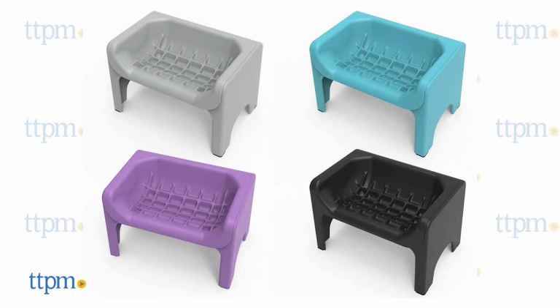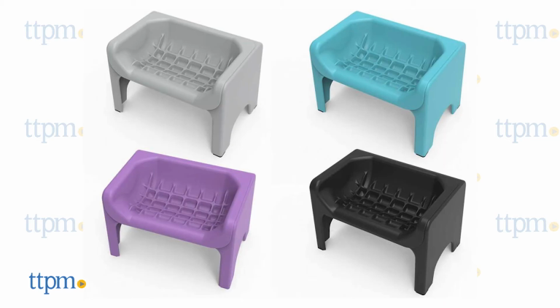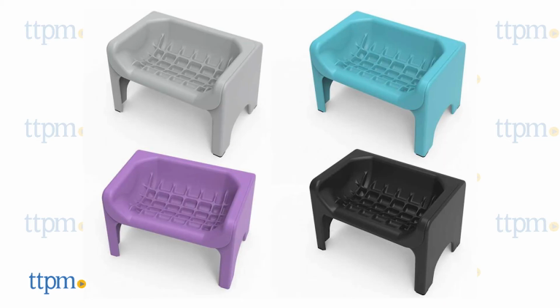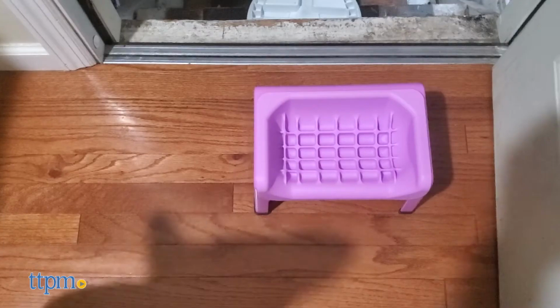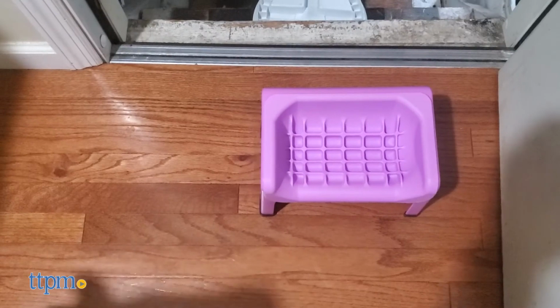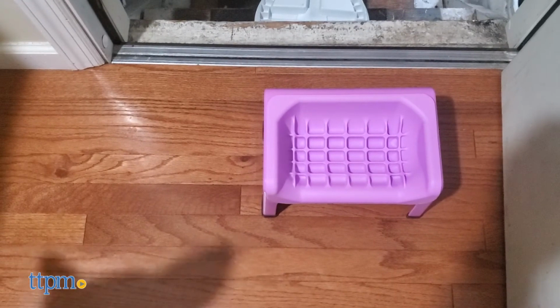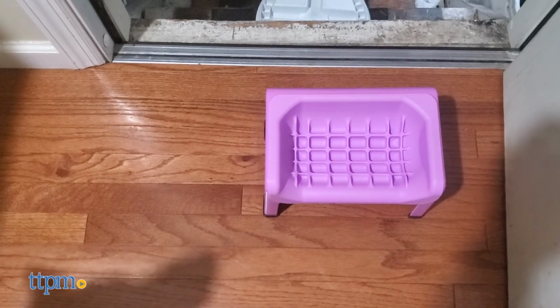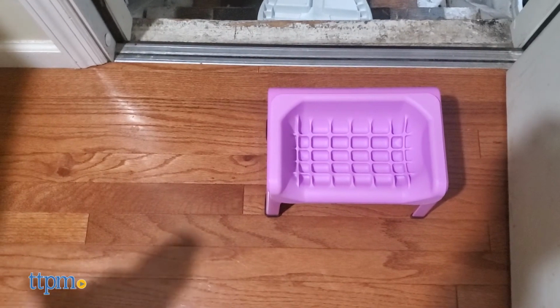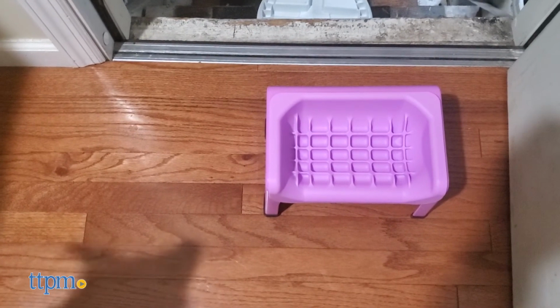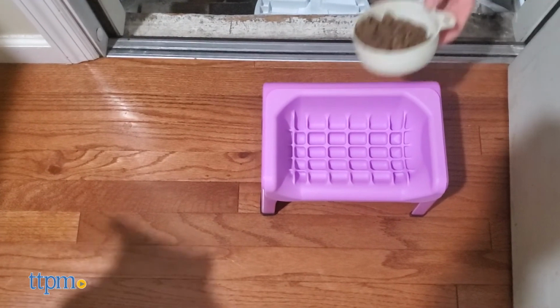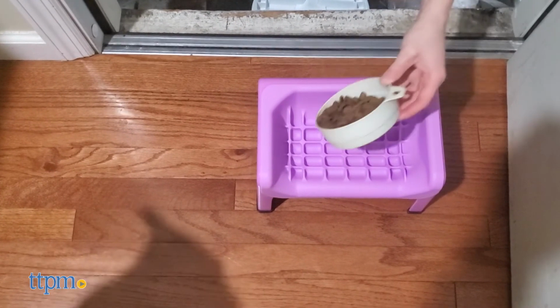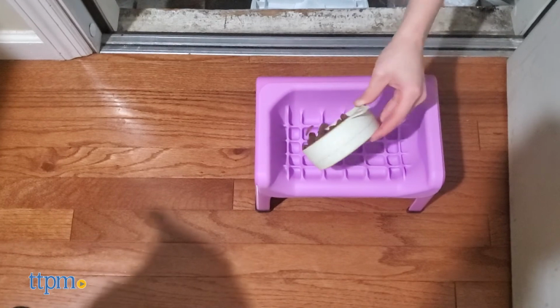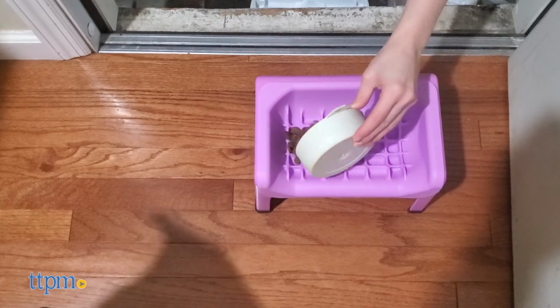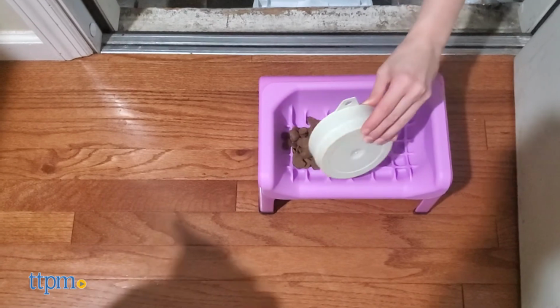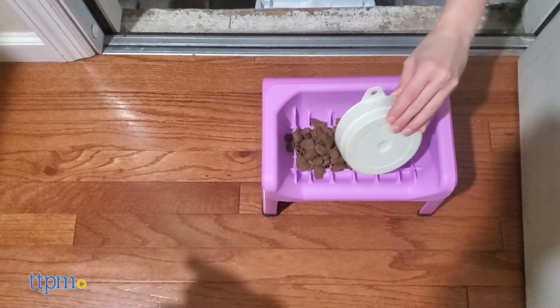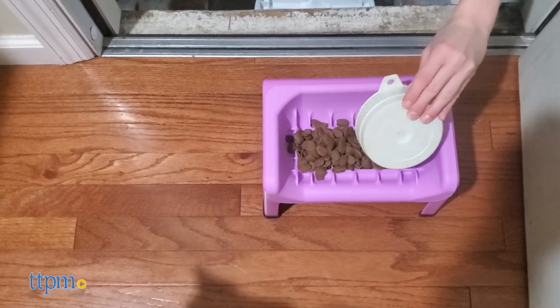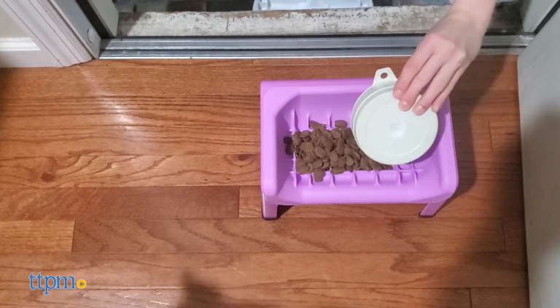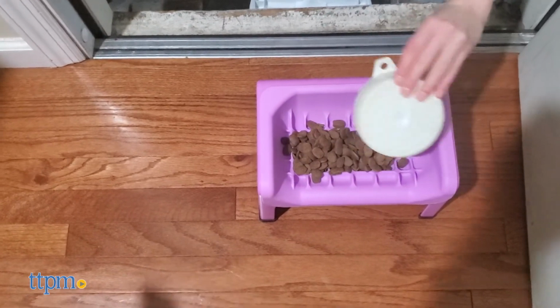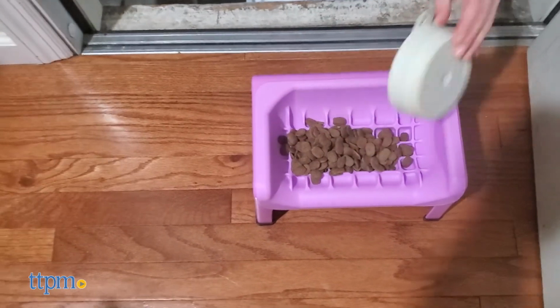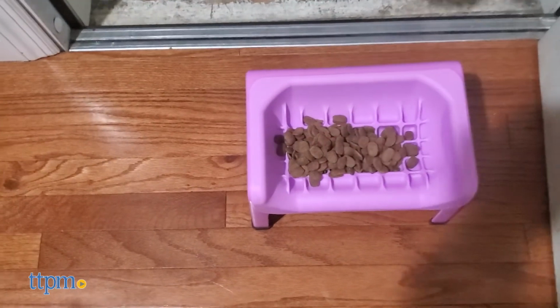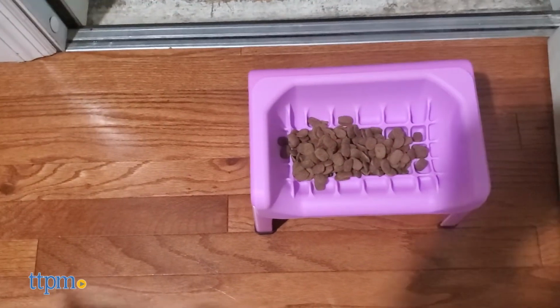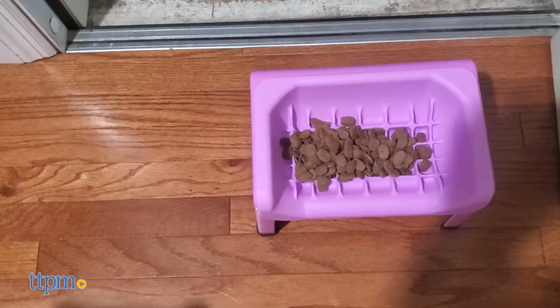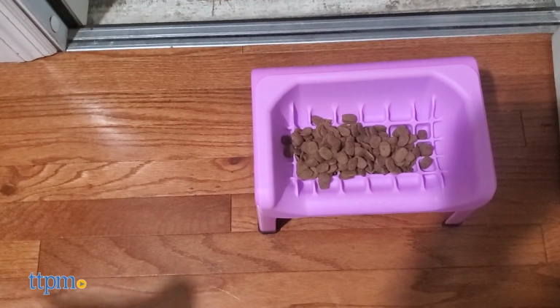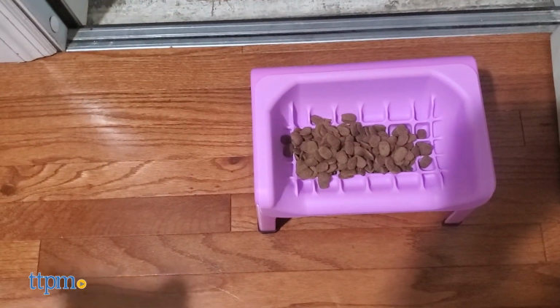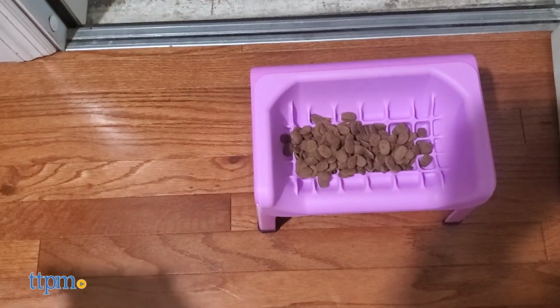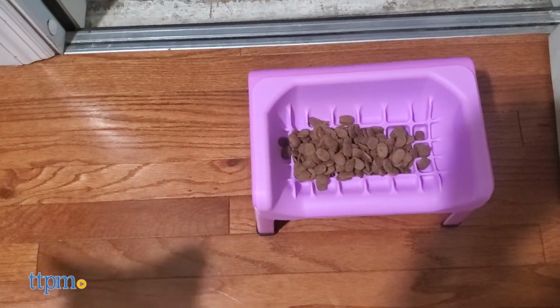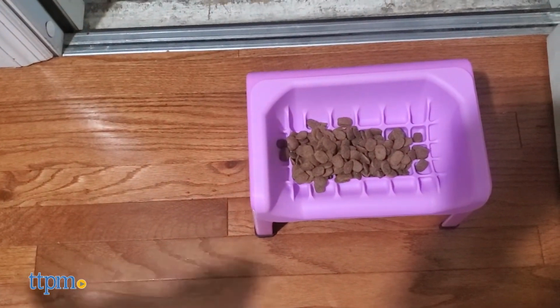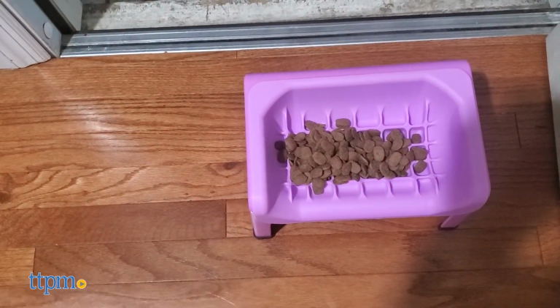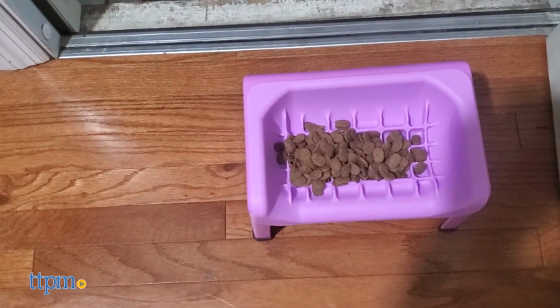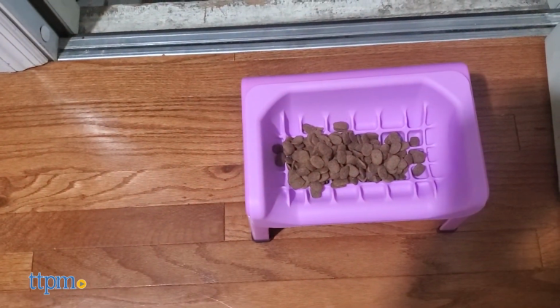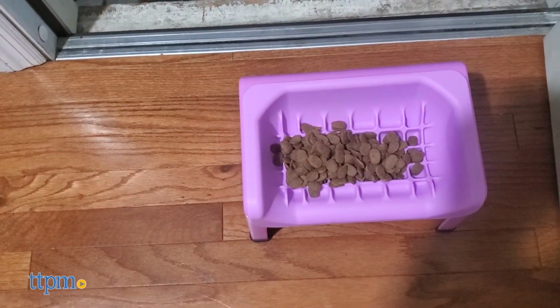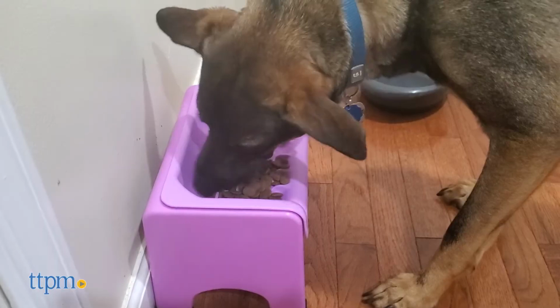So are you looking to swap out your dog's food bowl any time soon? Leave us a comment down below because we want to know your thoughts on the Fluff Truff.